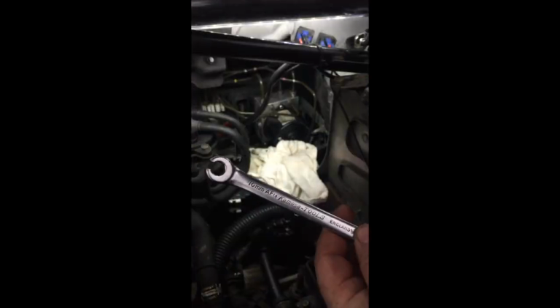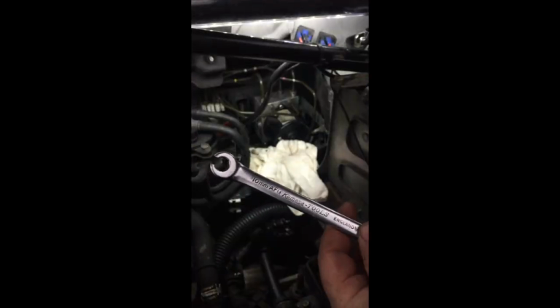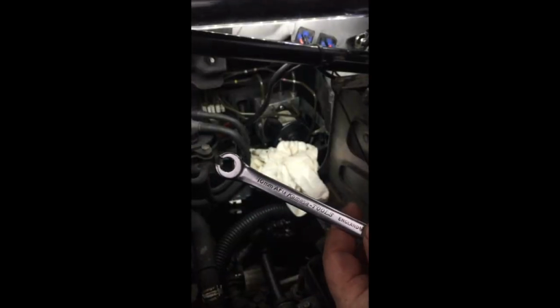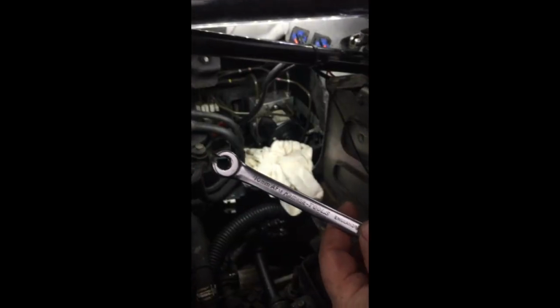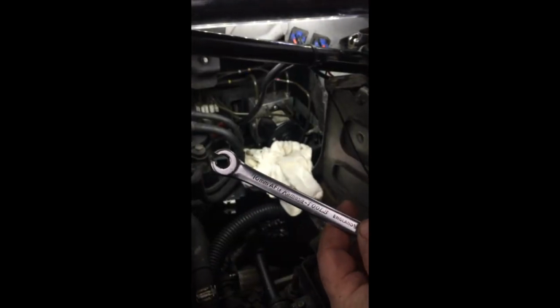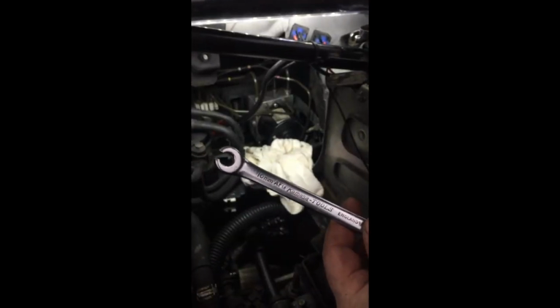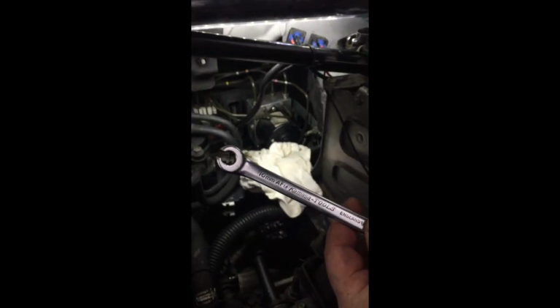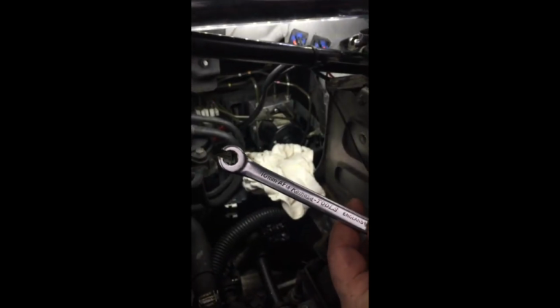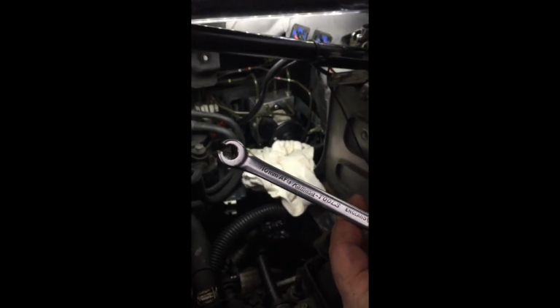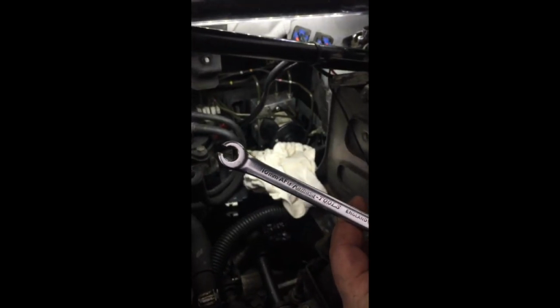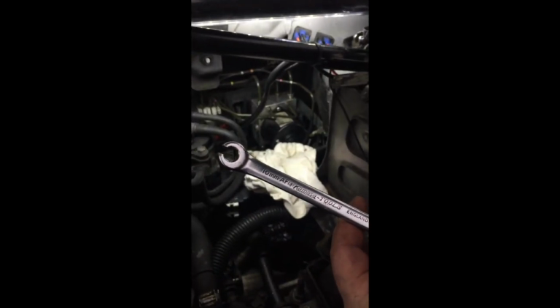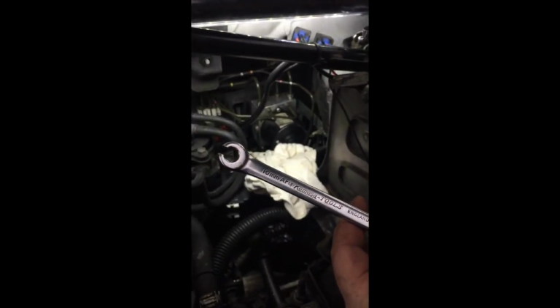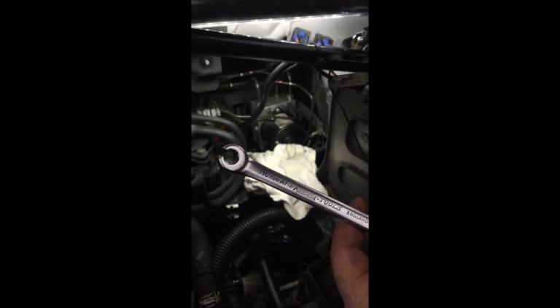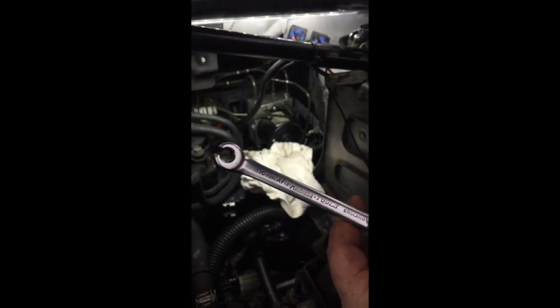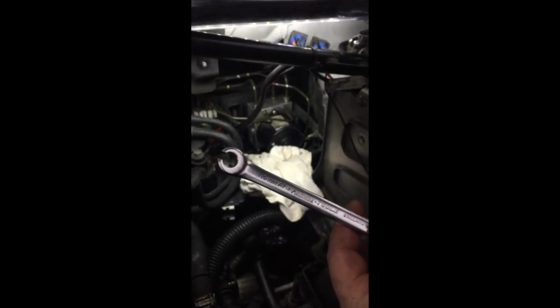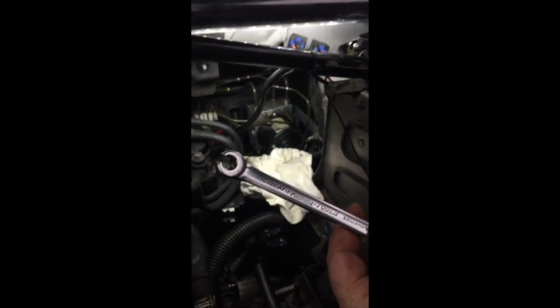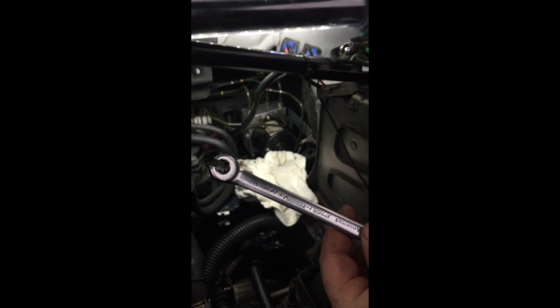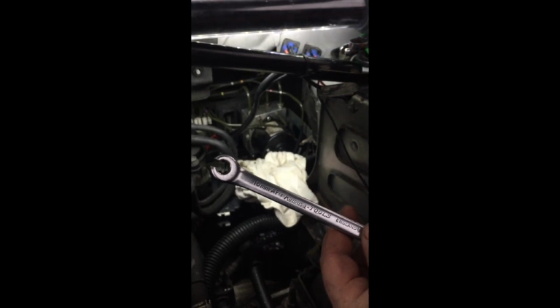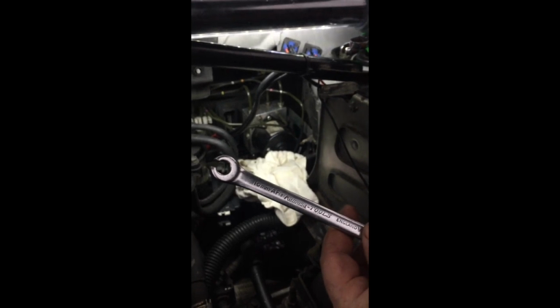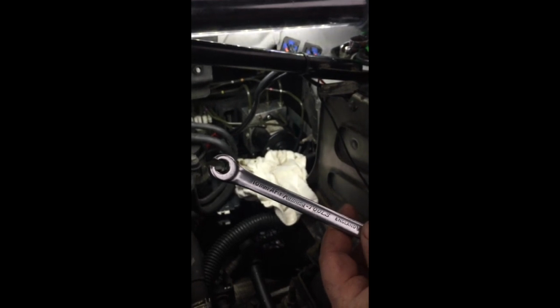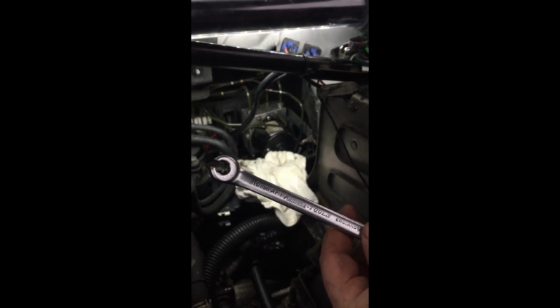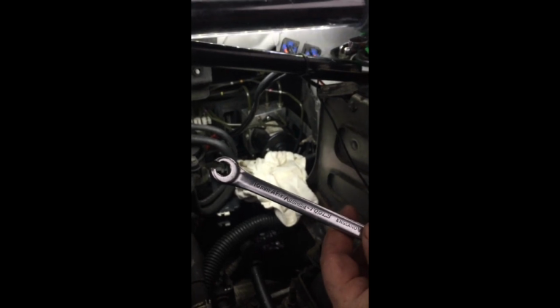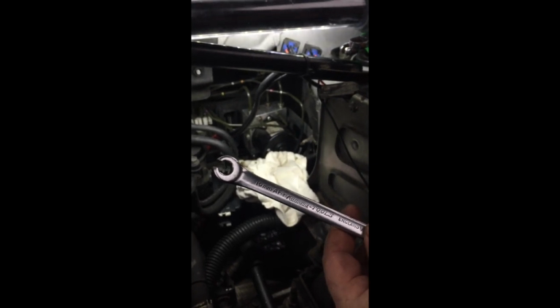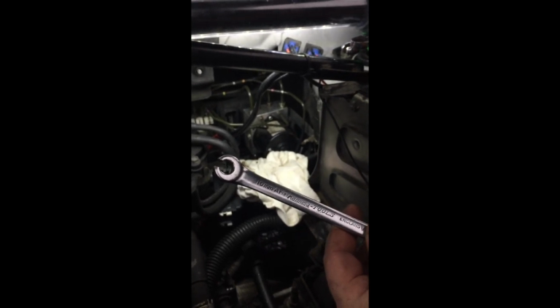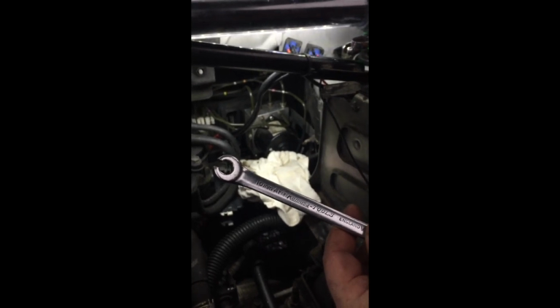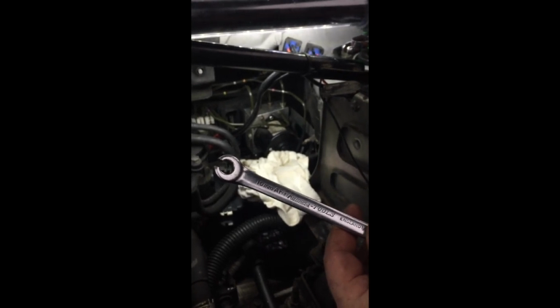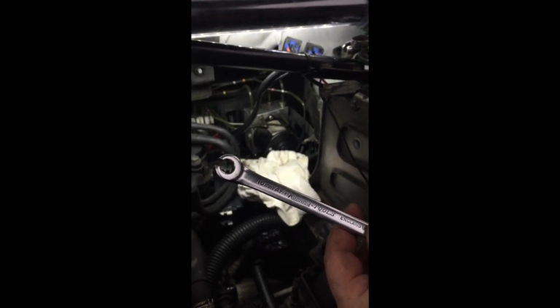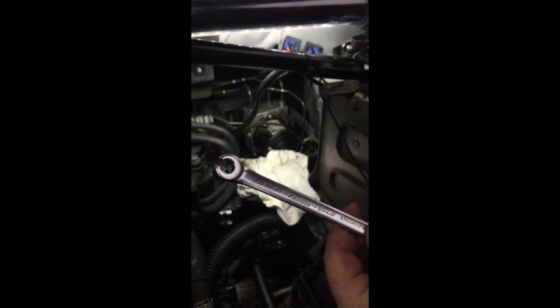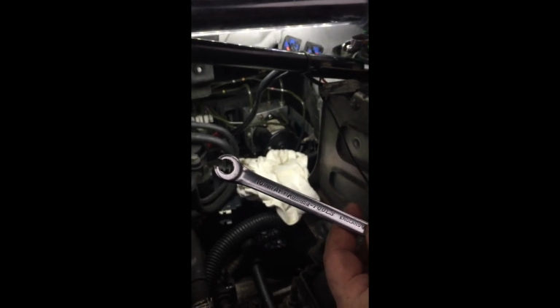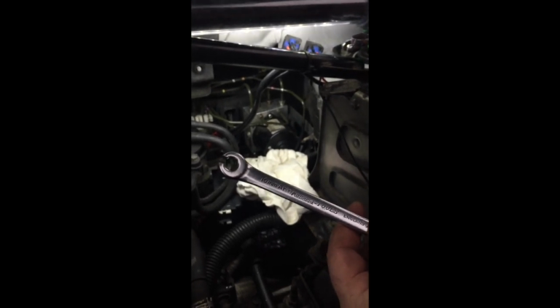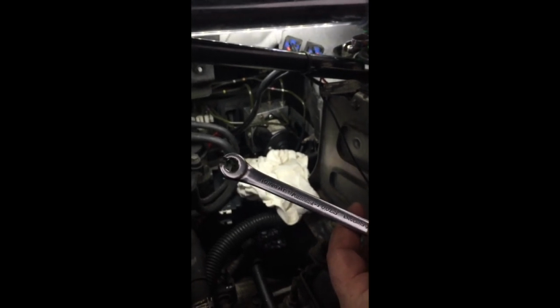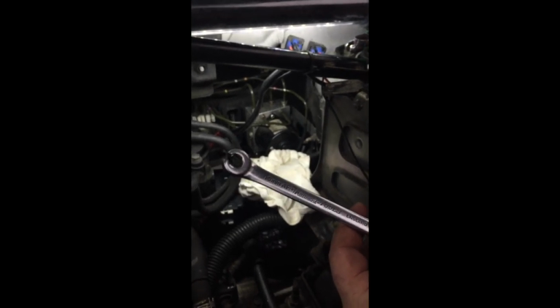This is the tool we use to open up the other 10mm fittings, which are the two at the back and the two on the side.